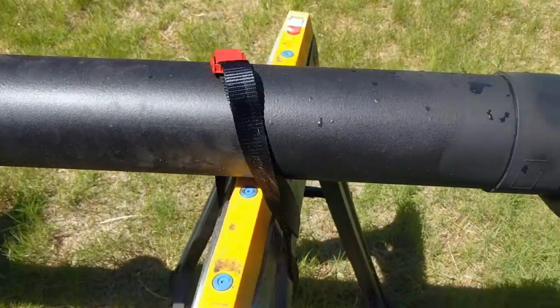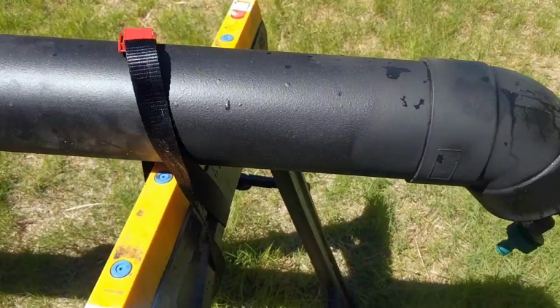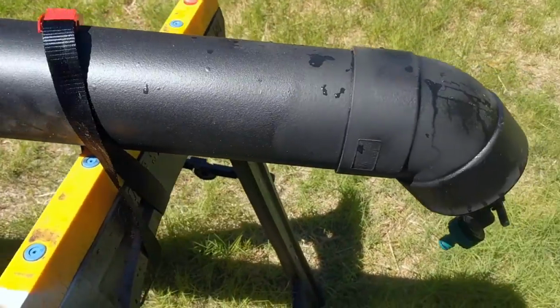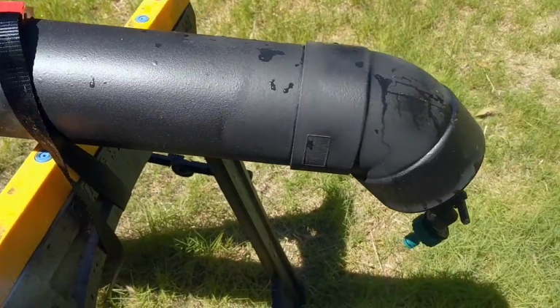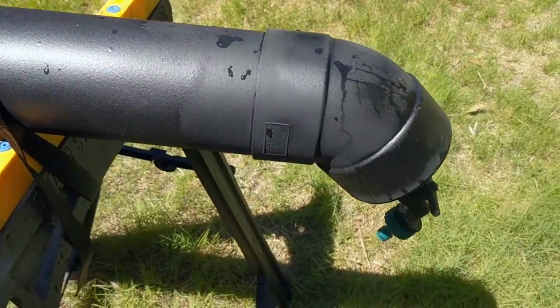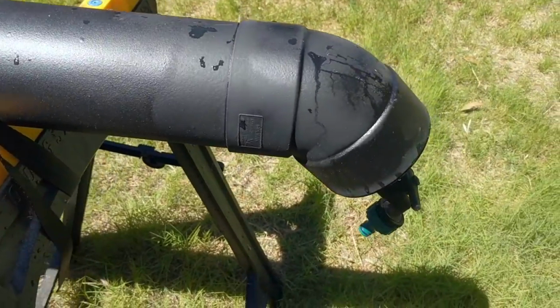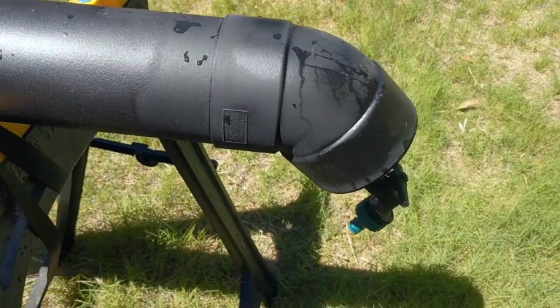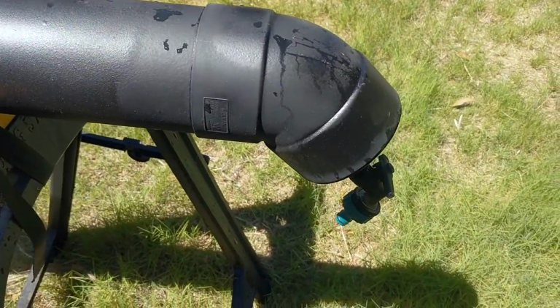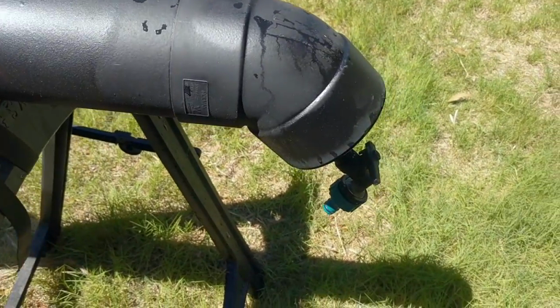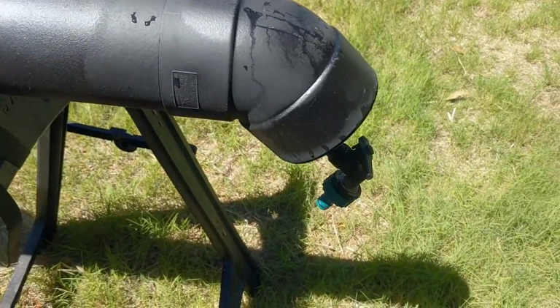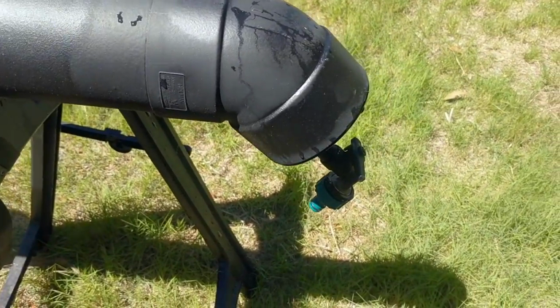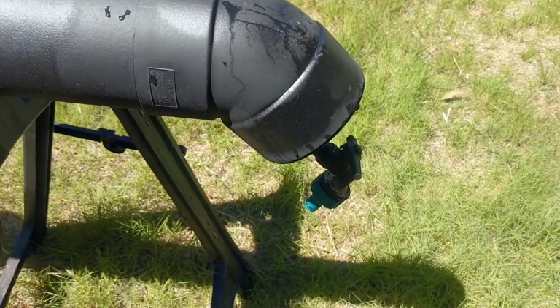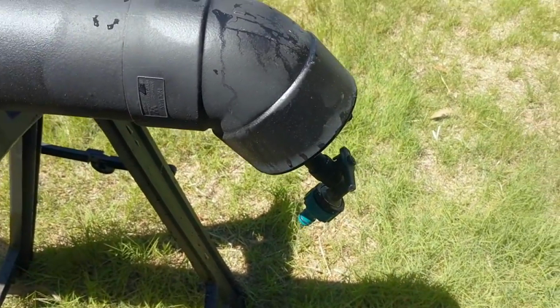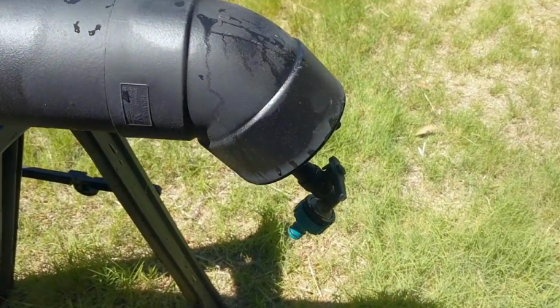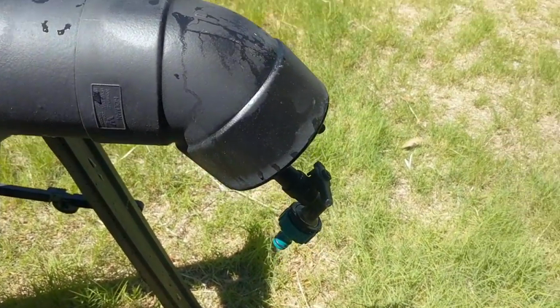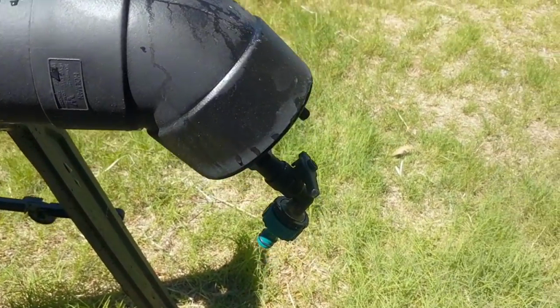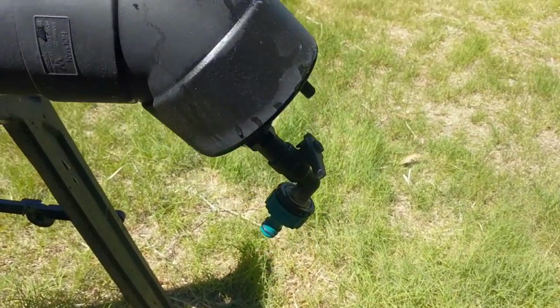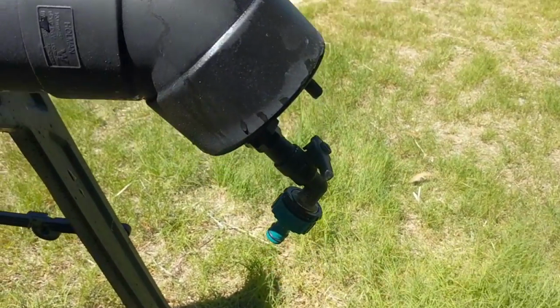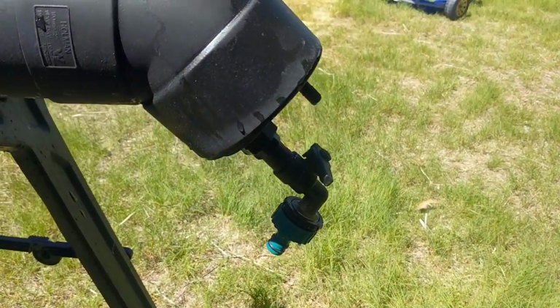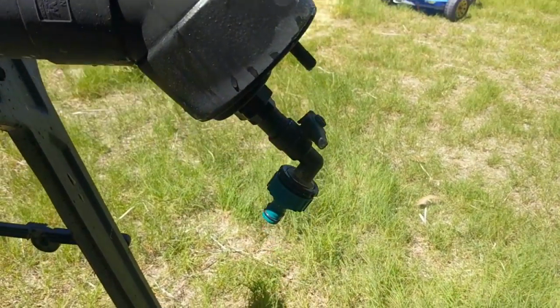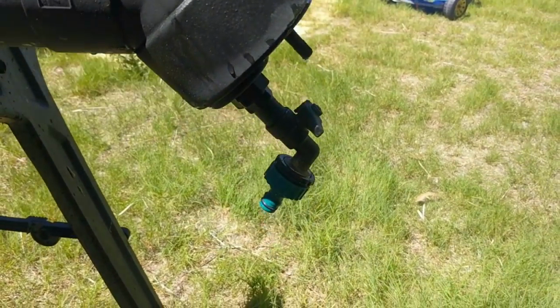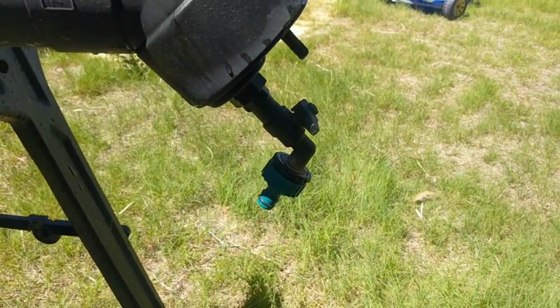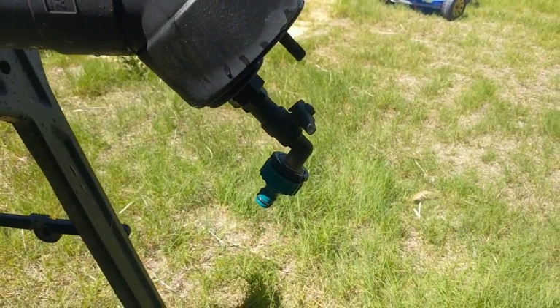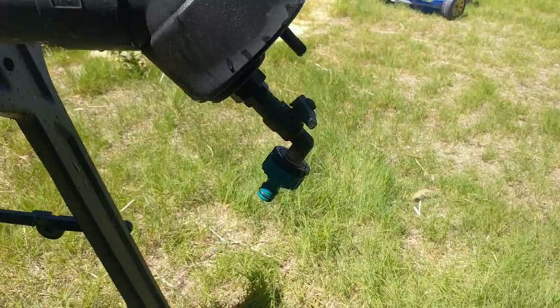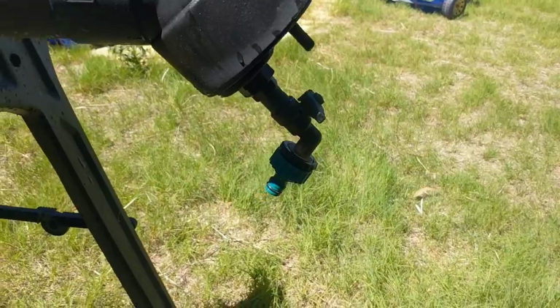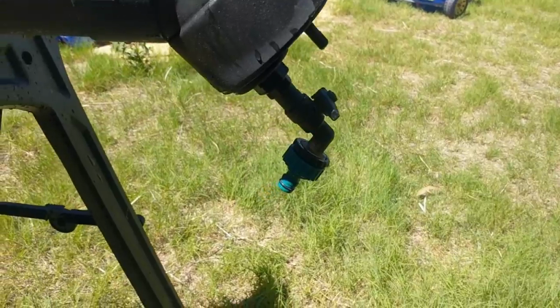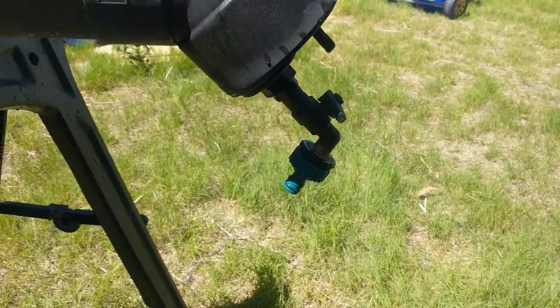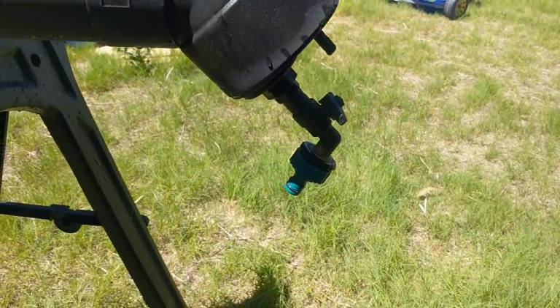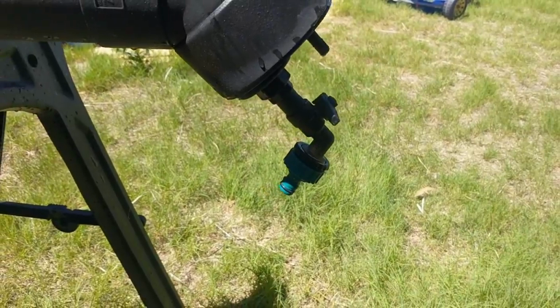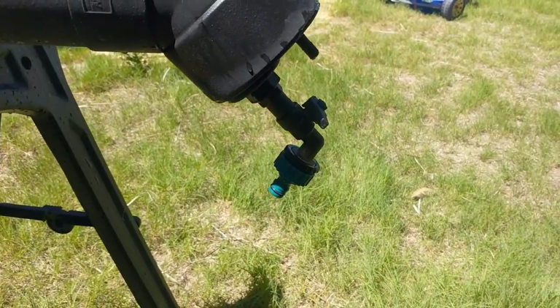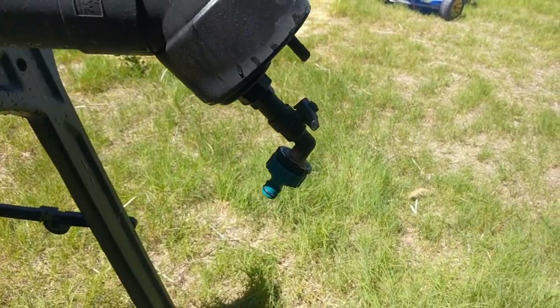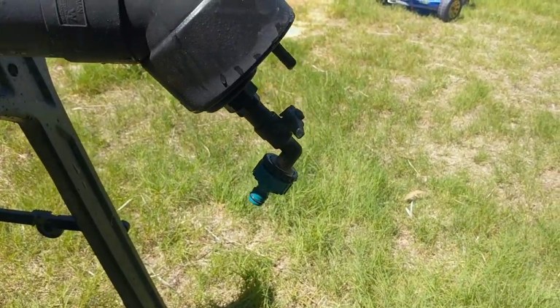In future I also plan to add a pressure relief valve at the top cap so I can relieve all the air pressure without actually losing any water.